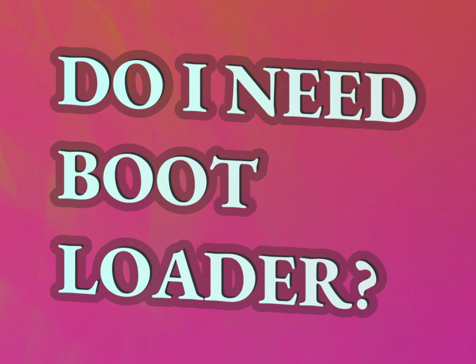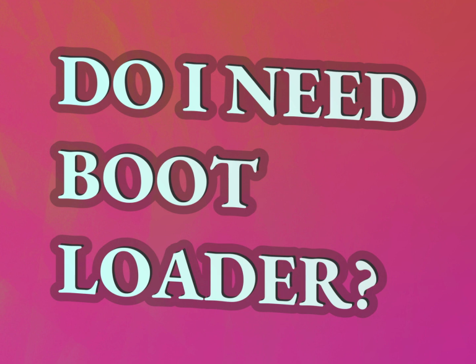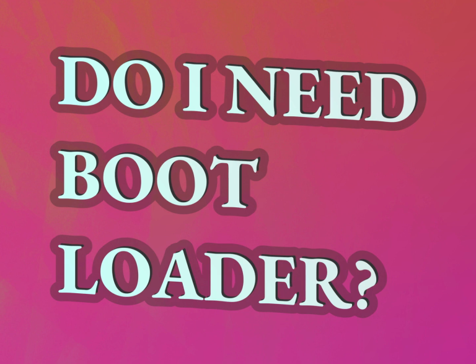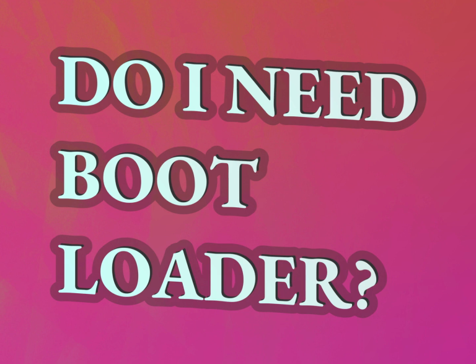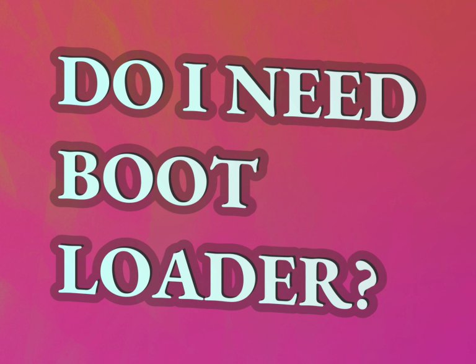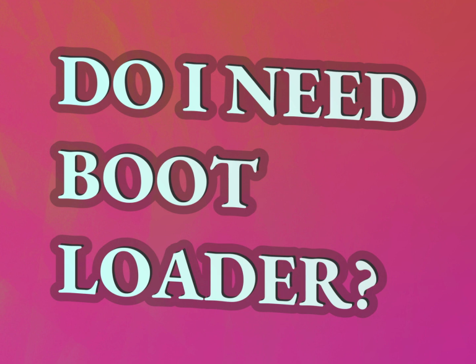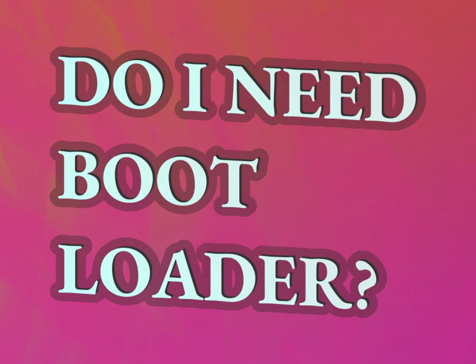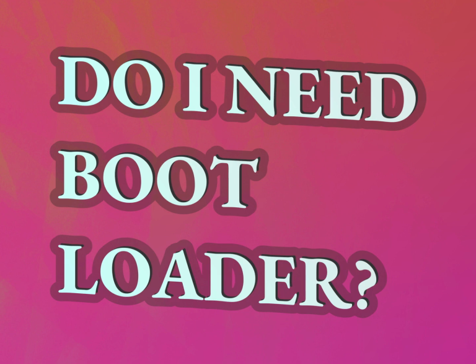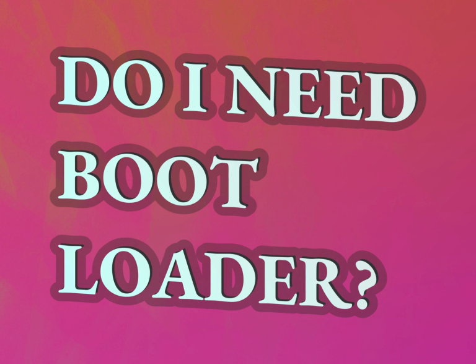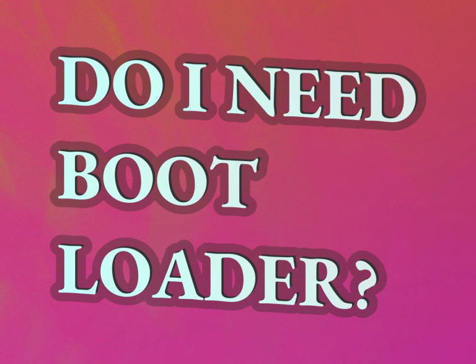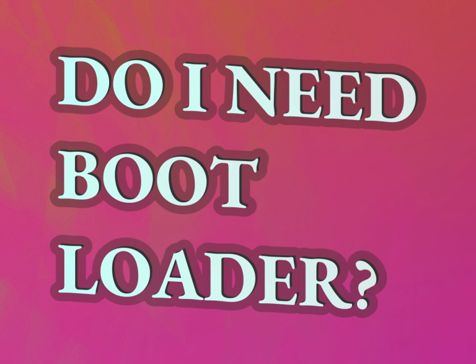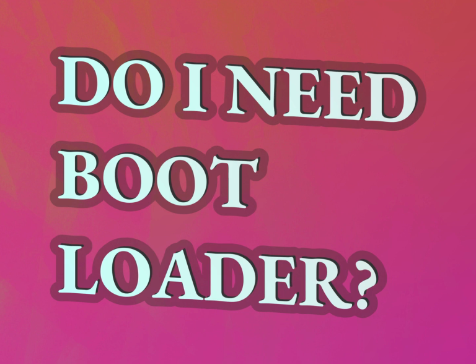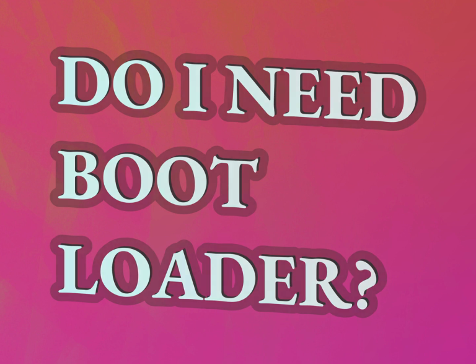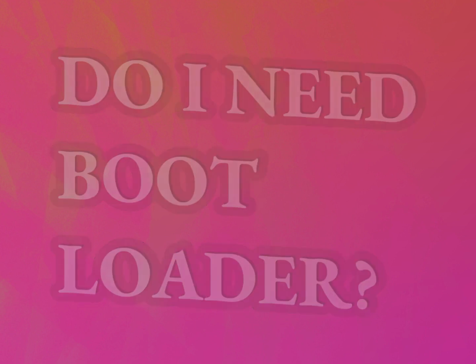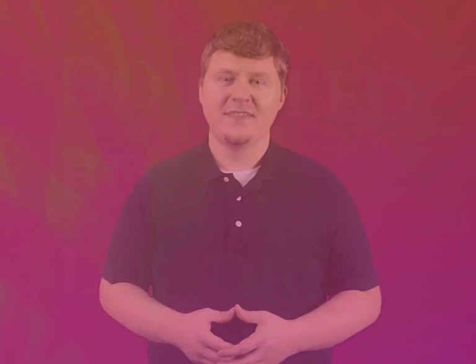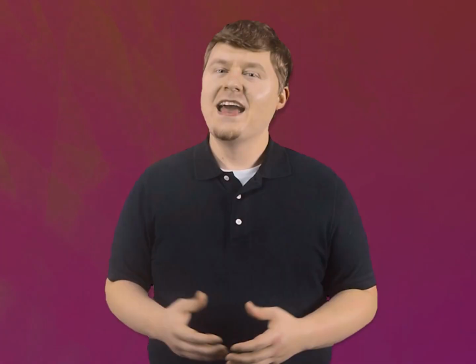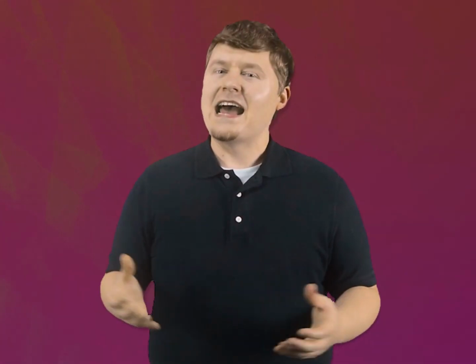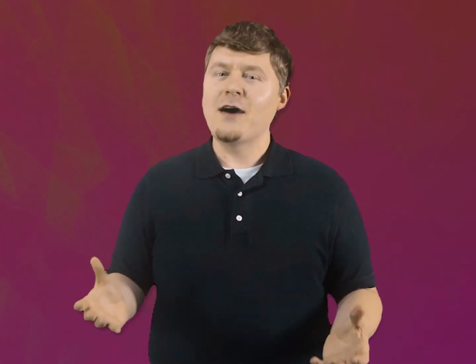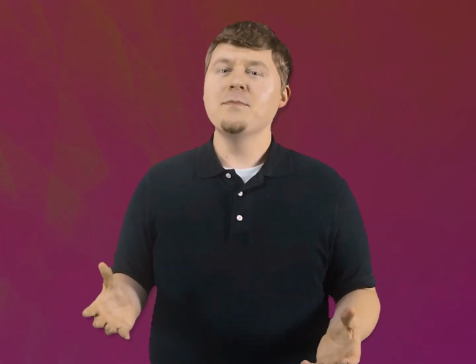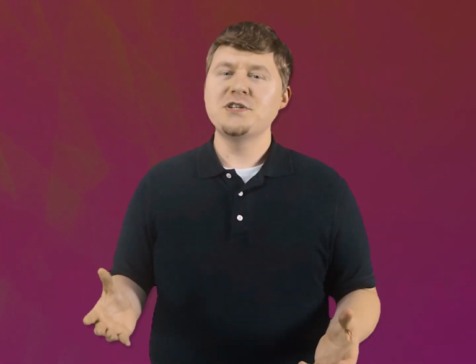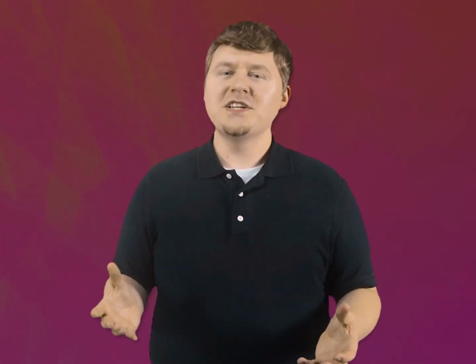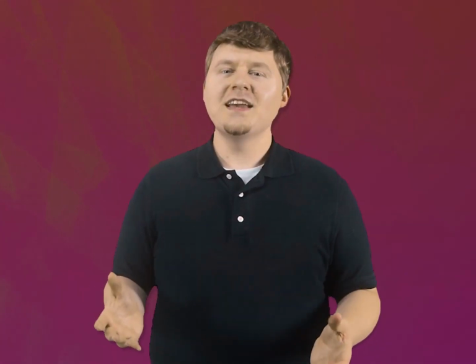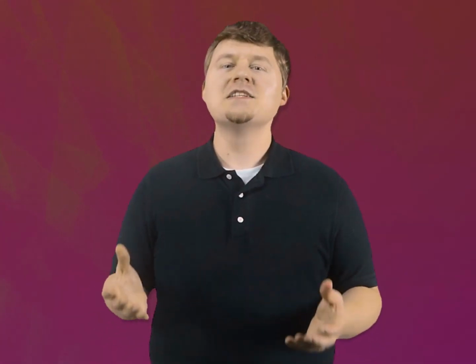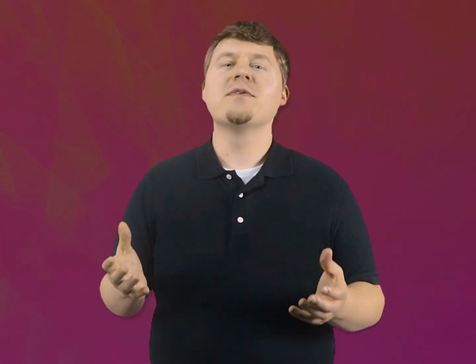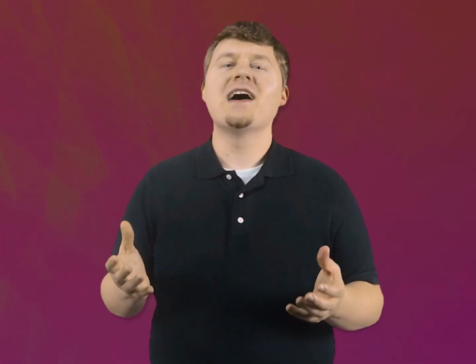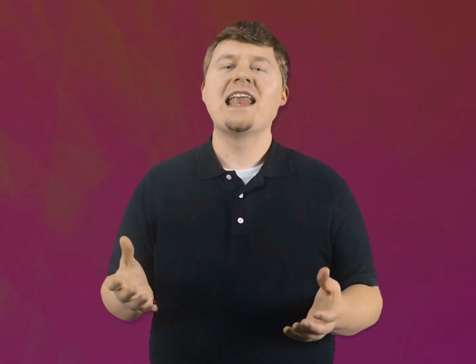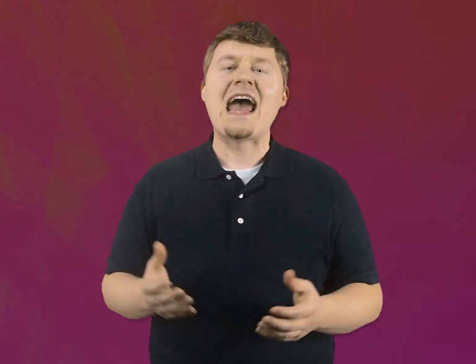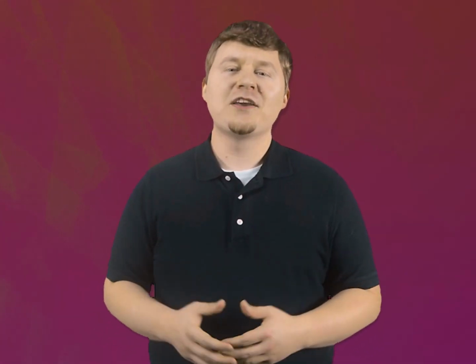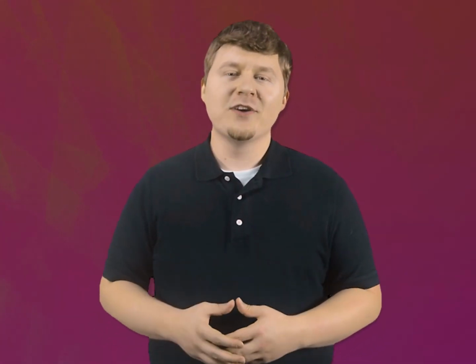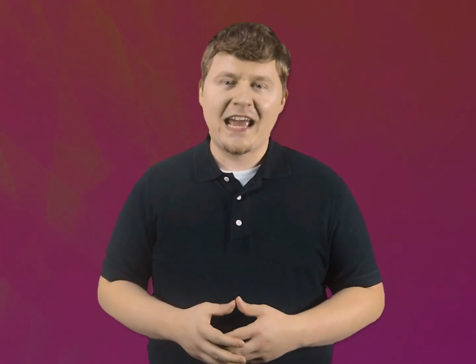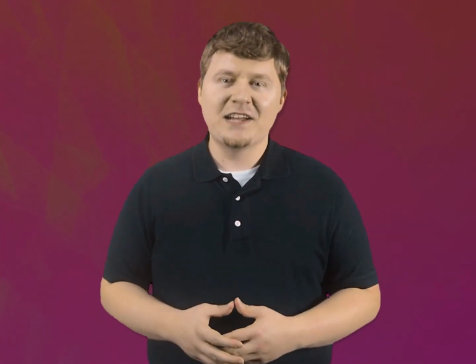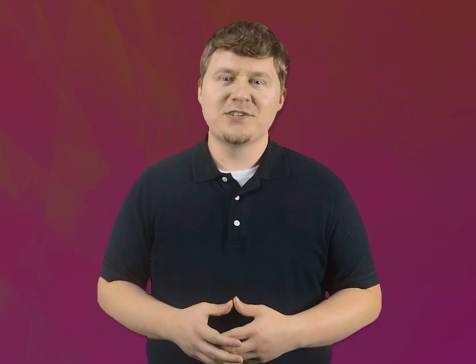Do I need a bootloader? Our mission is to provide accurate answers.